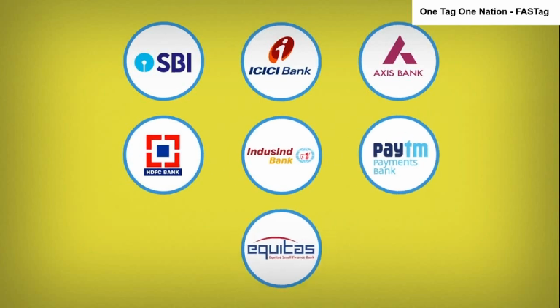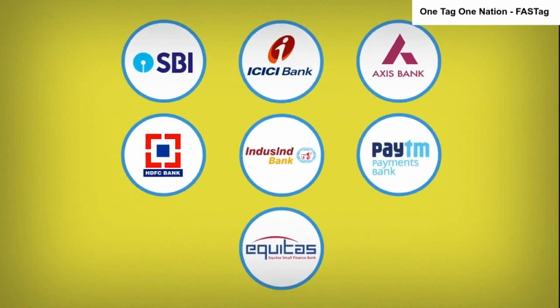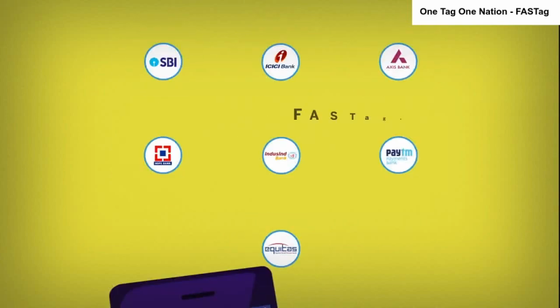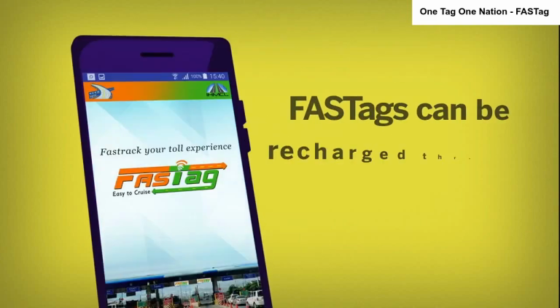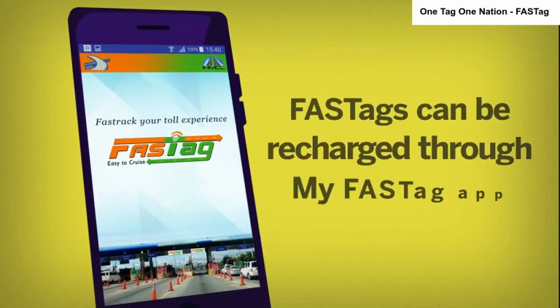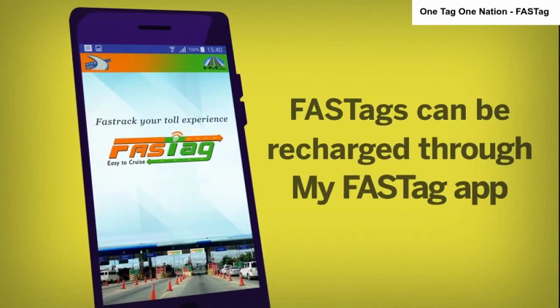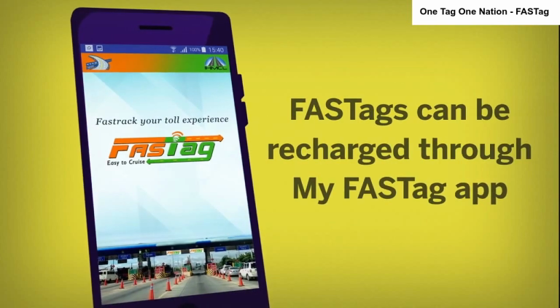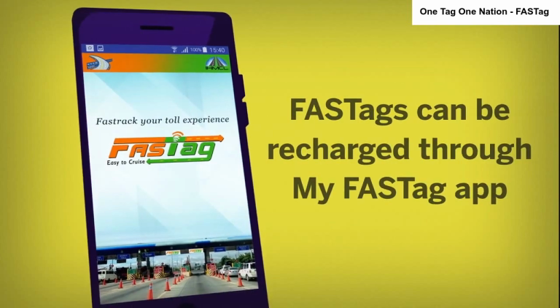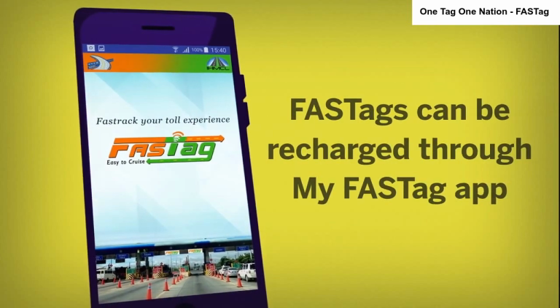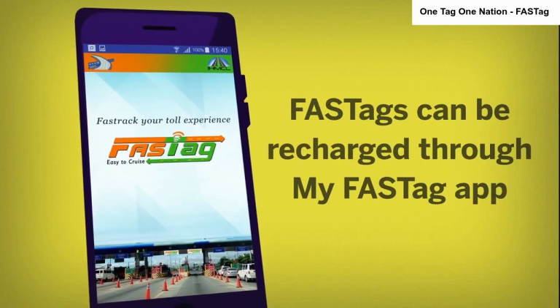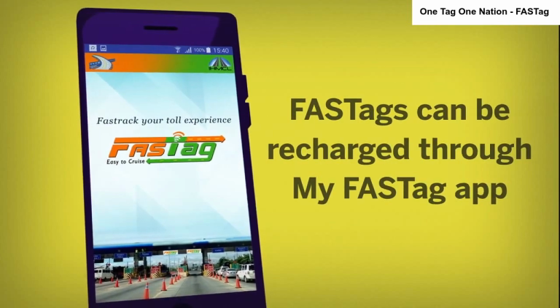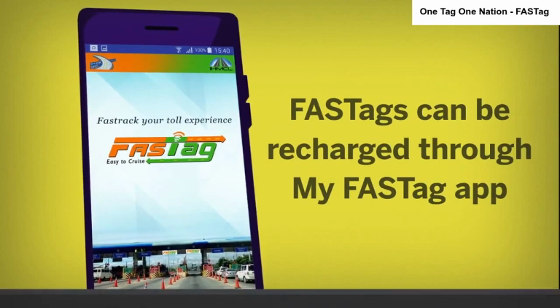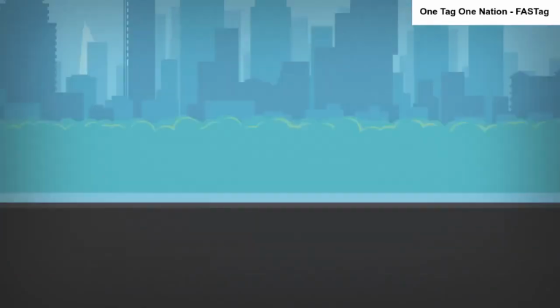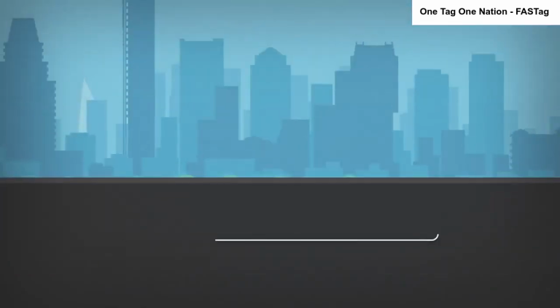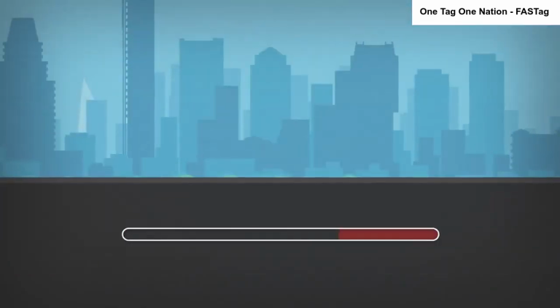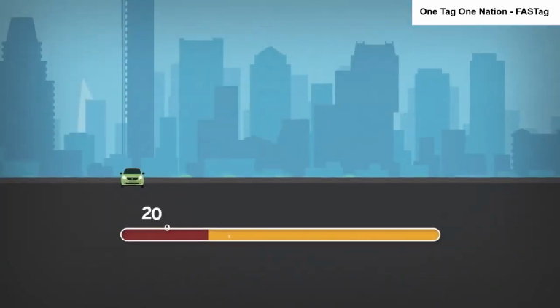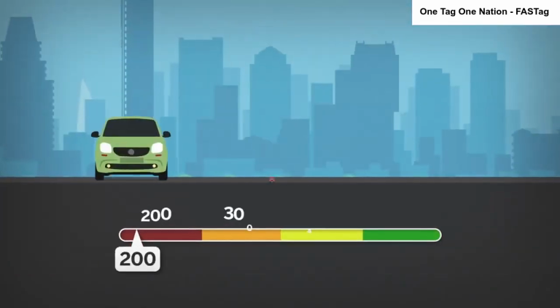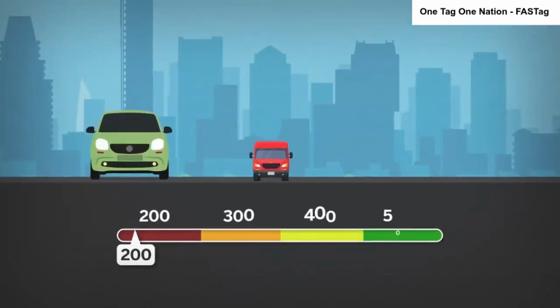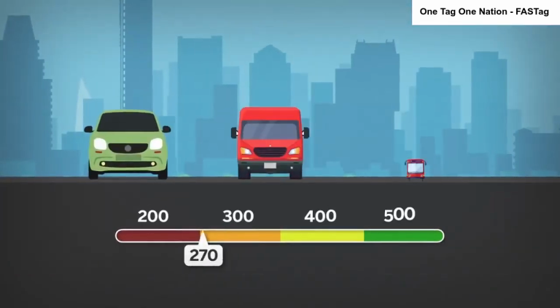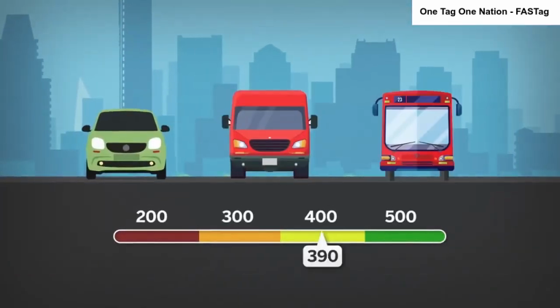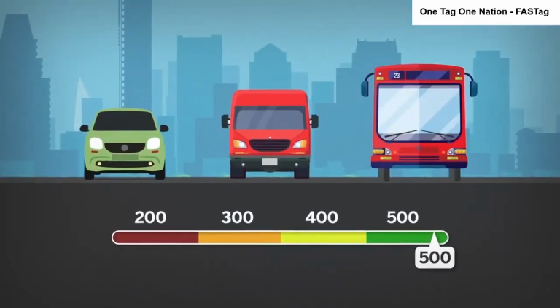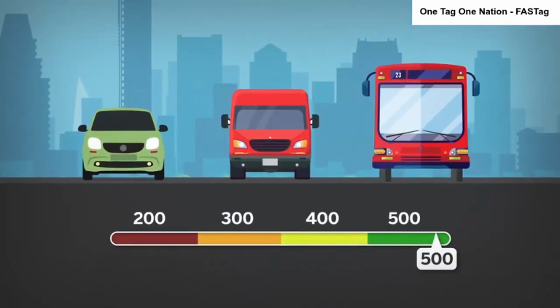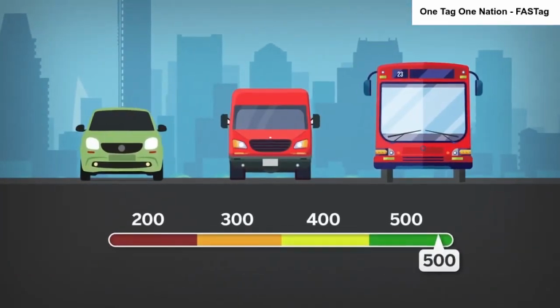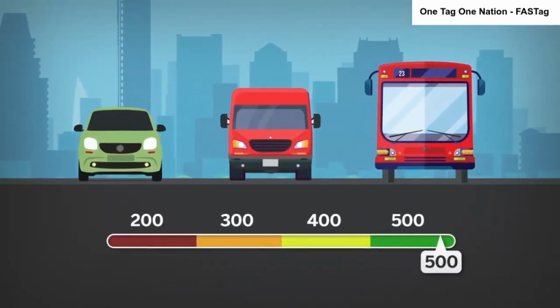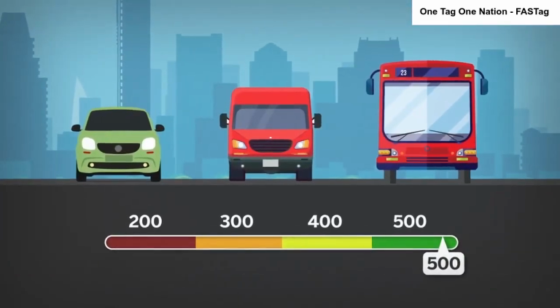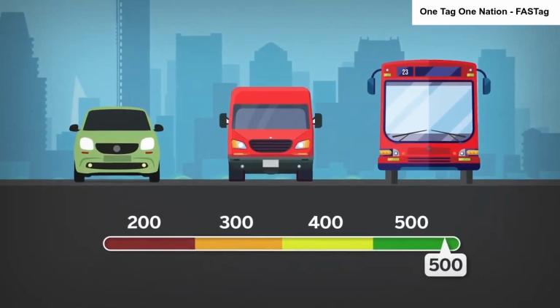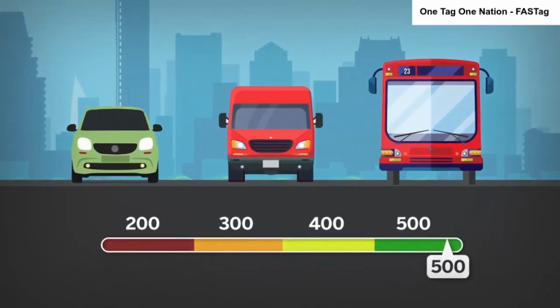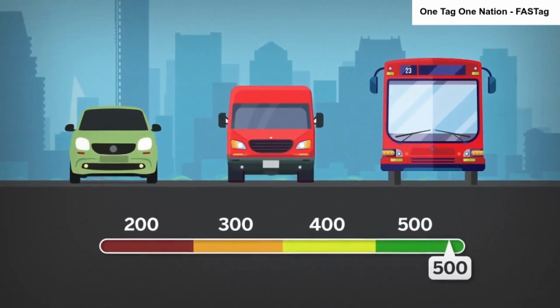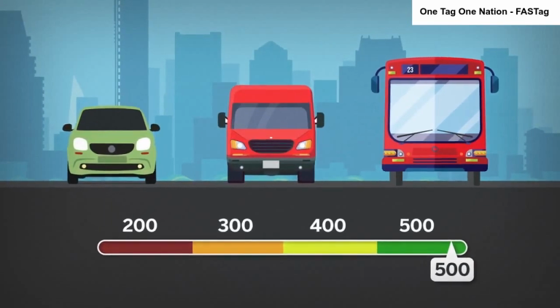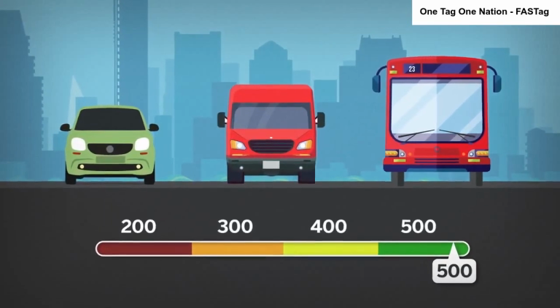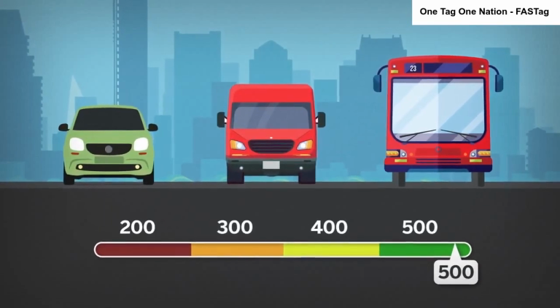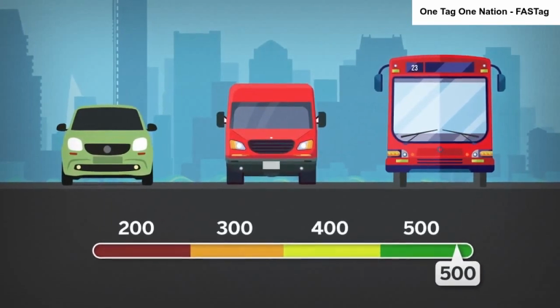A one-time tag deposit amount is charged ranging from 200 to 500 rupees according to the type of vehicle.